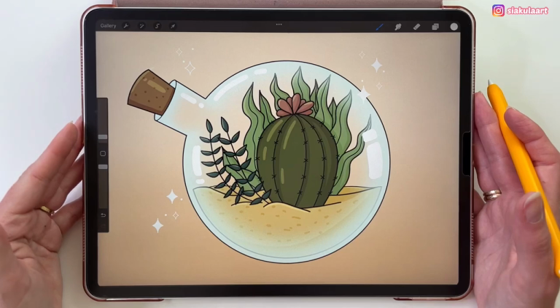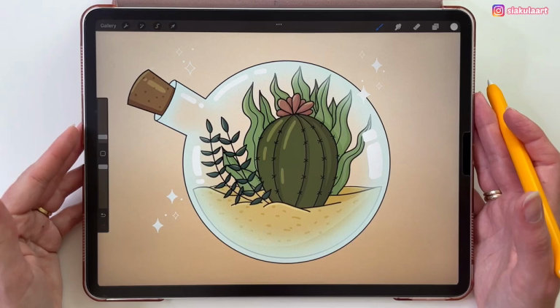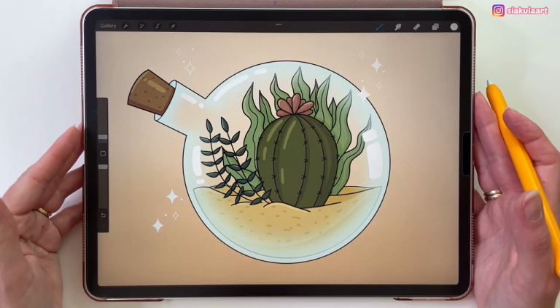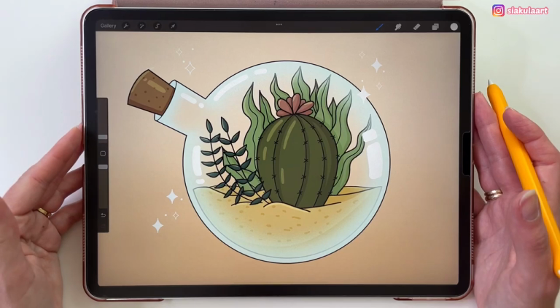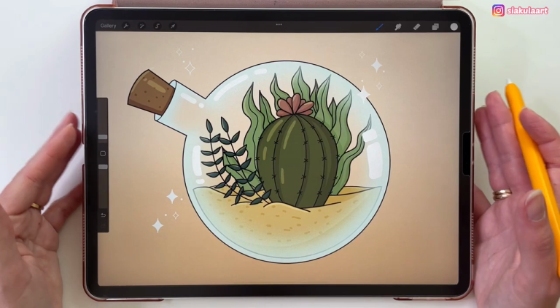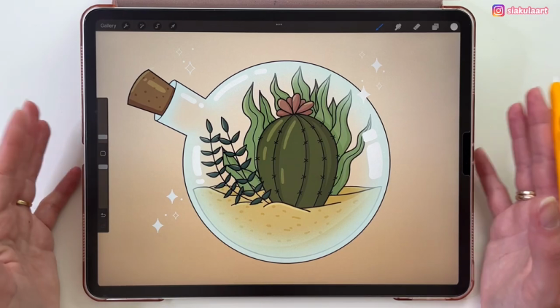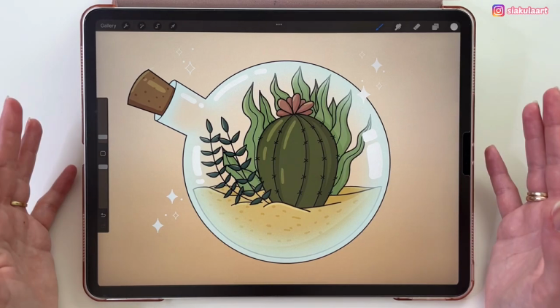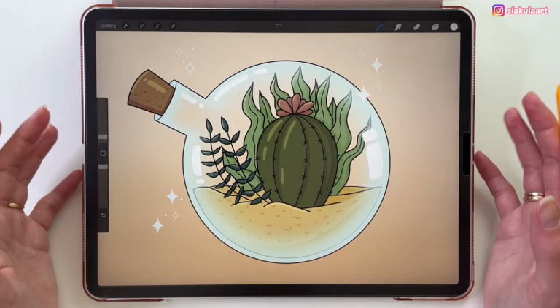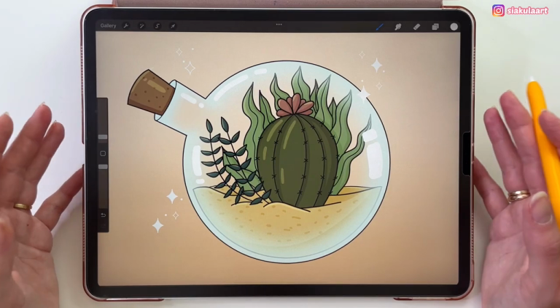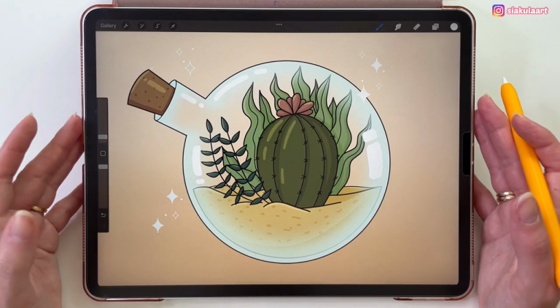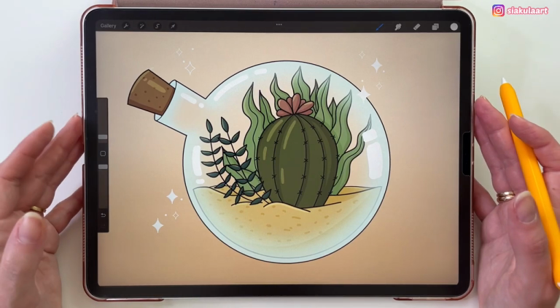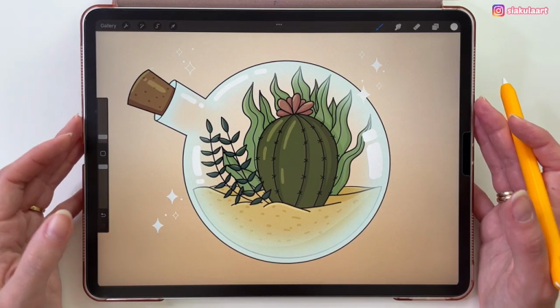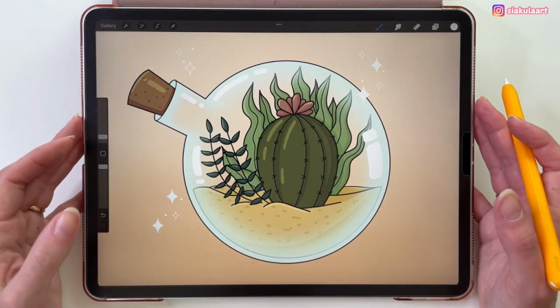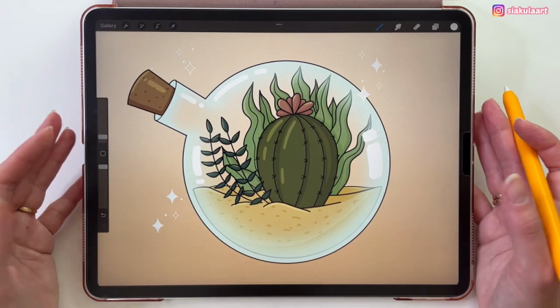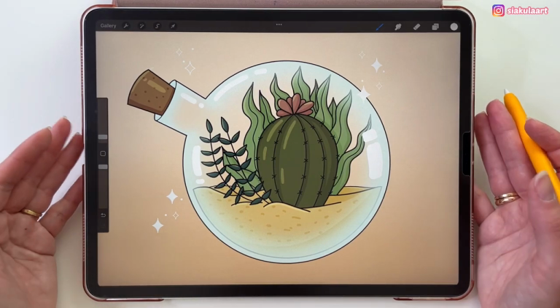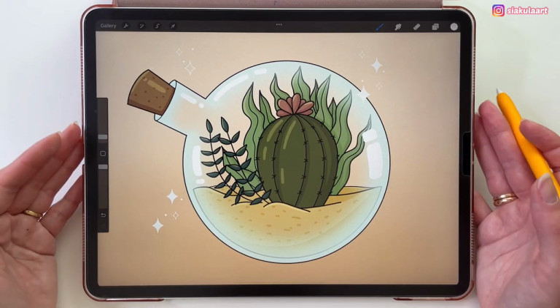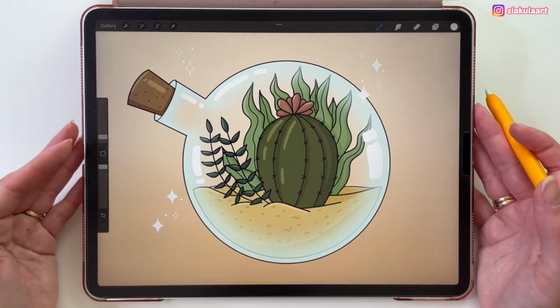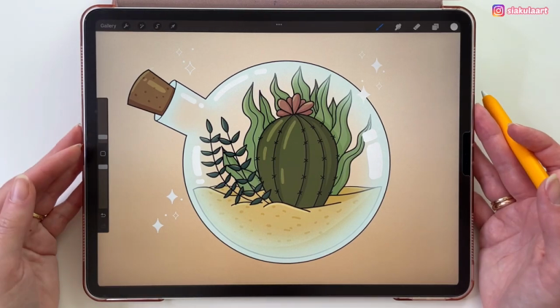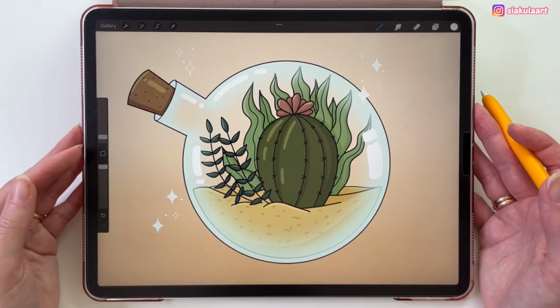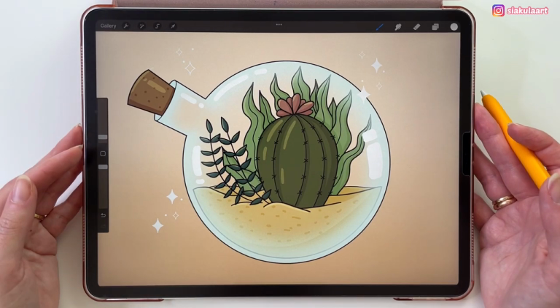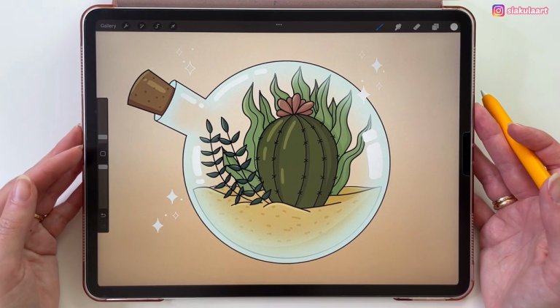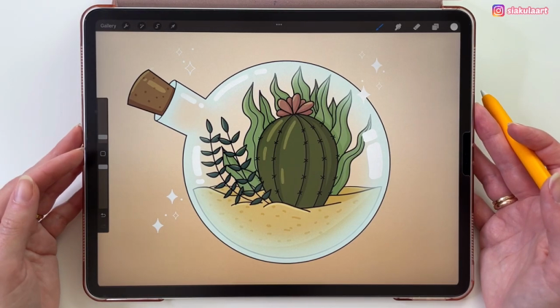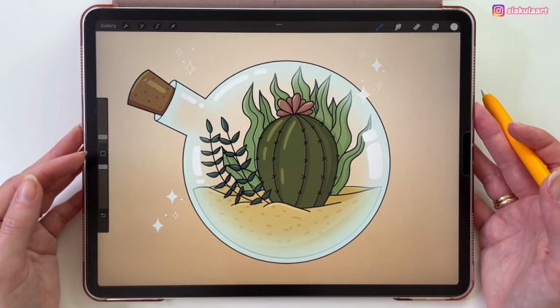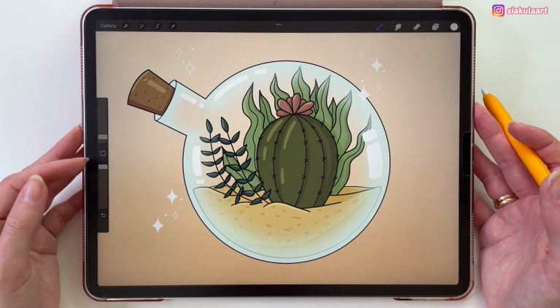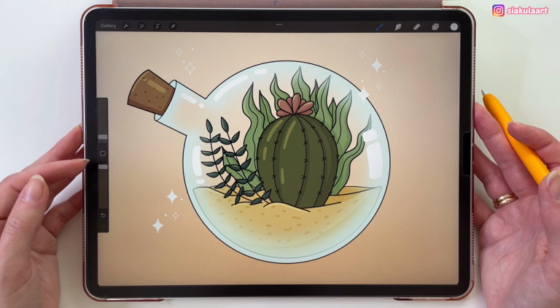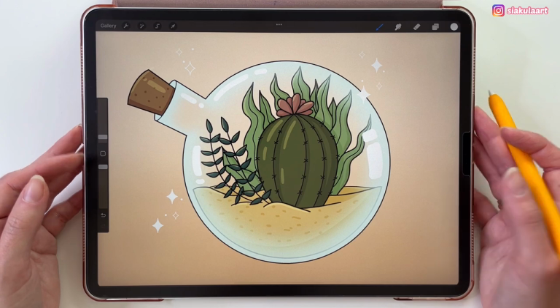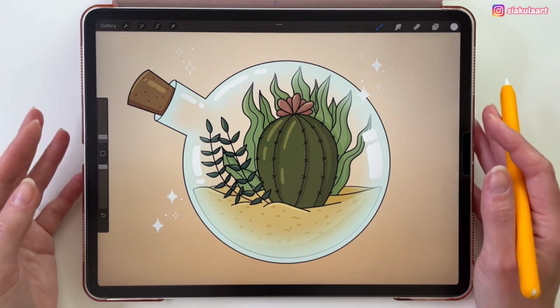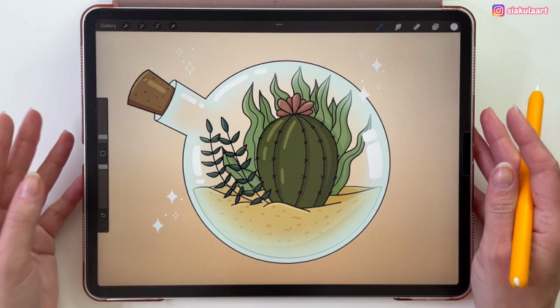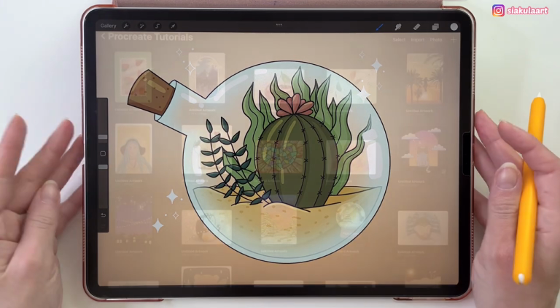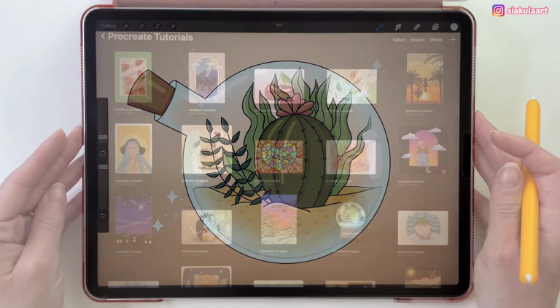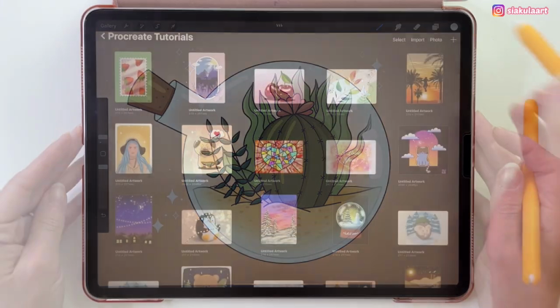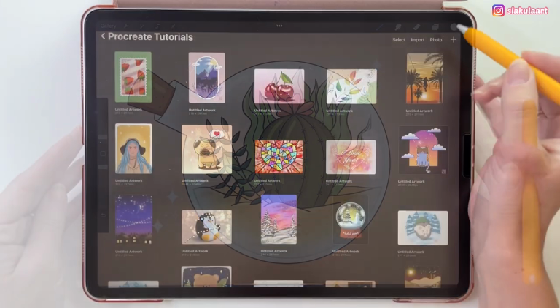Hi everyone! In this video I'm going to show you how to draw these succulent plants in a bottle. Let's start.